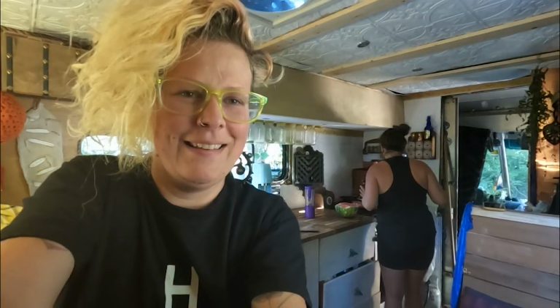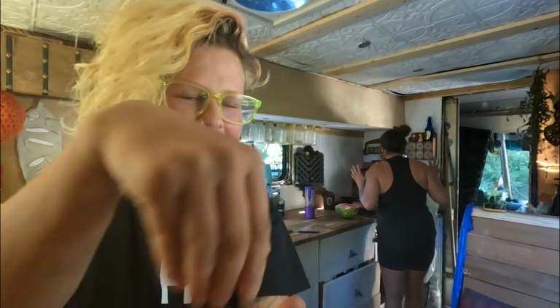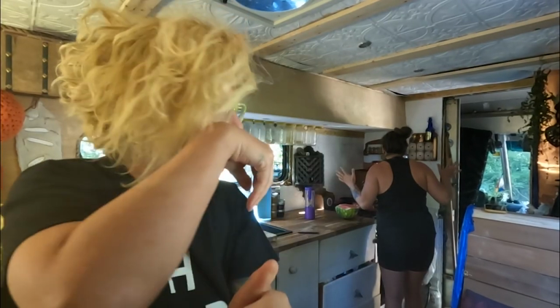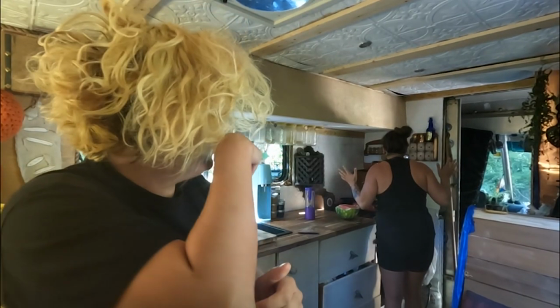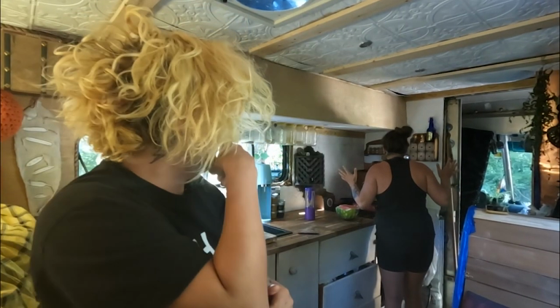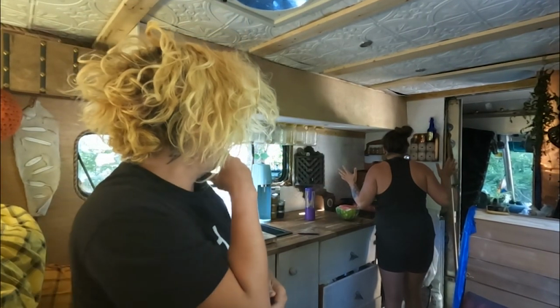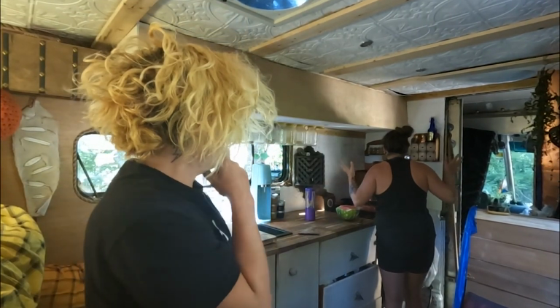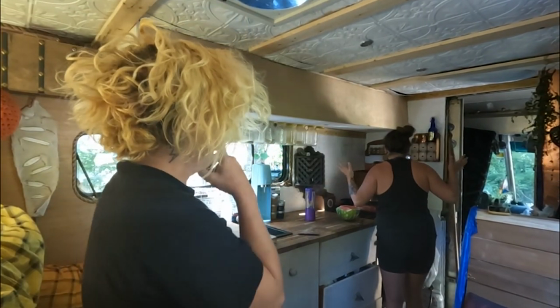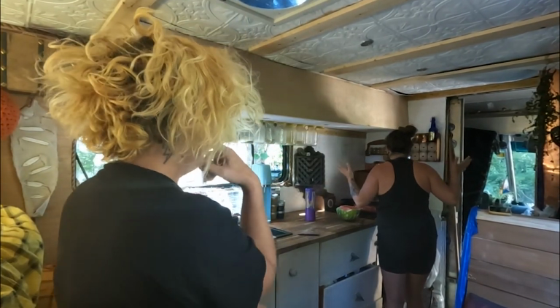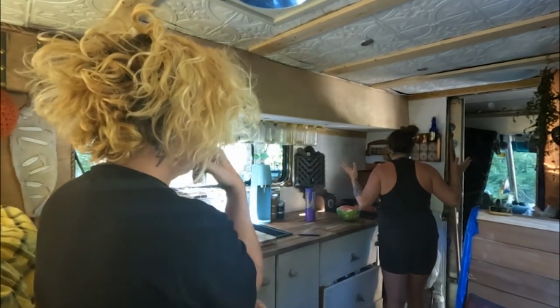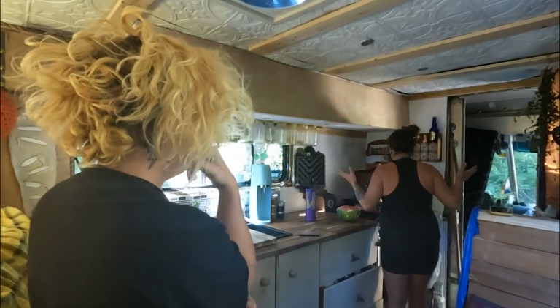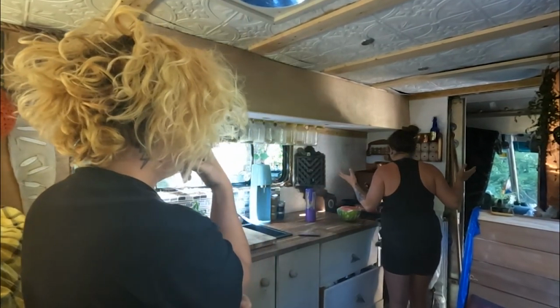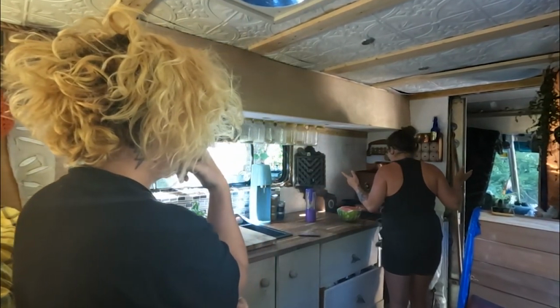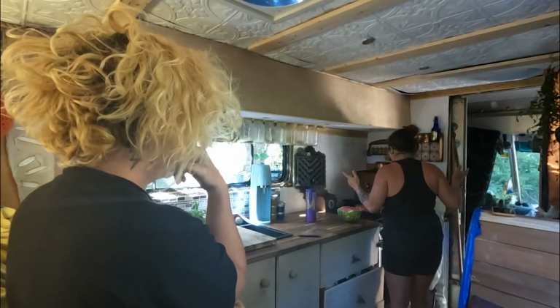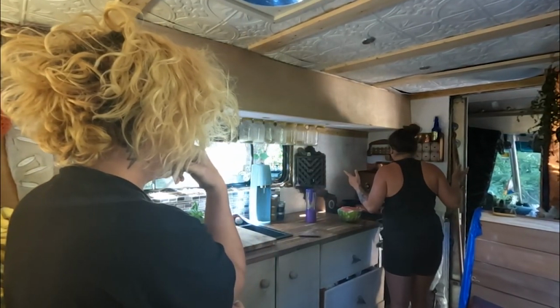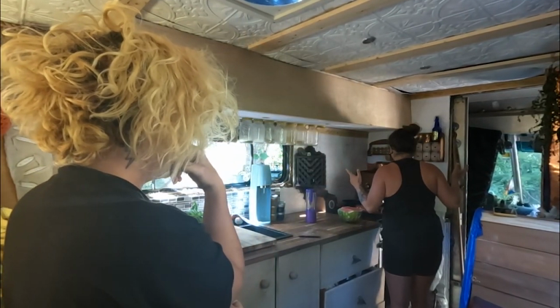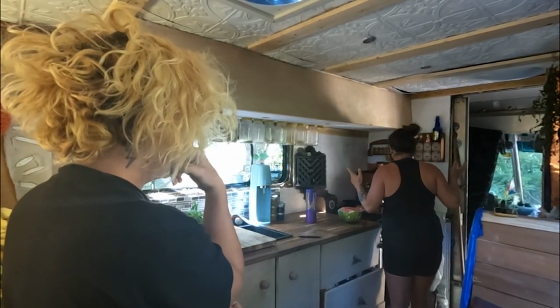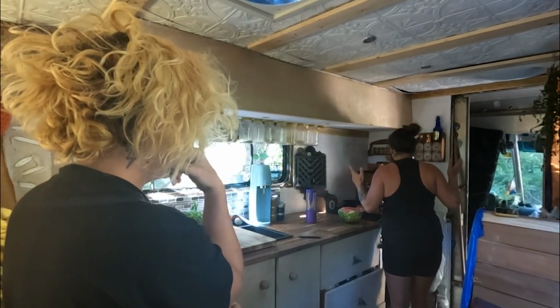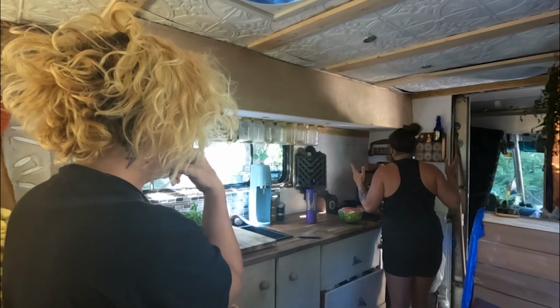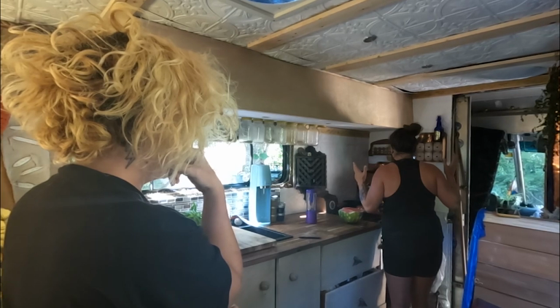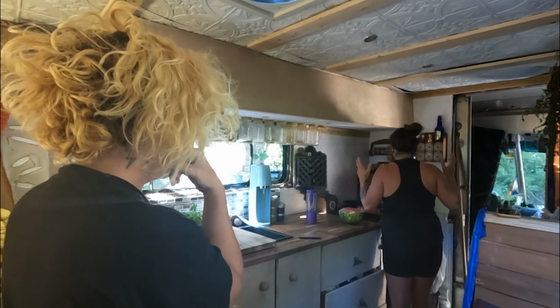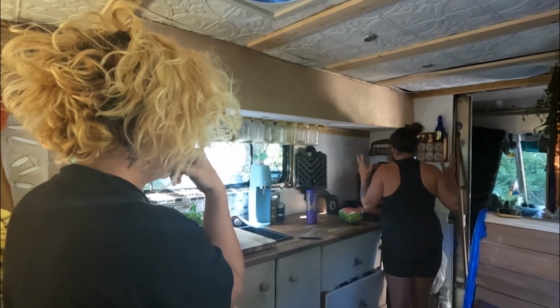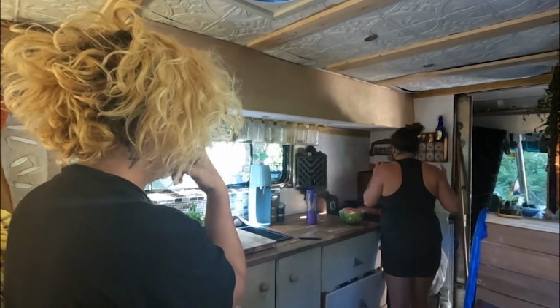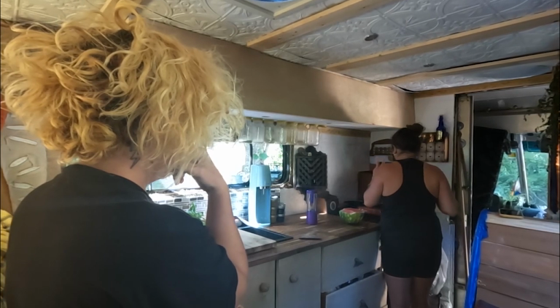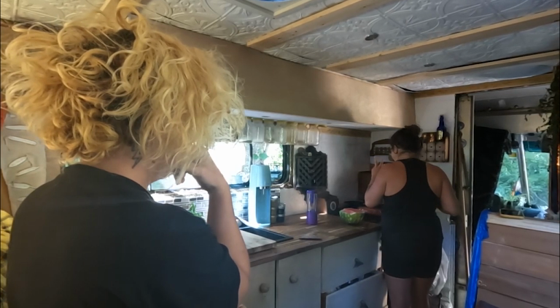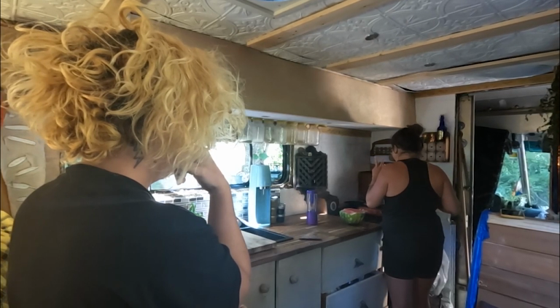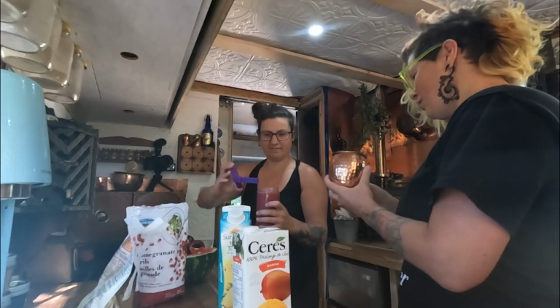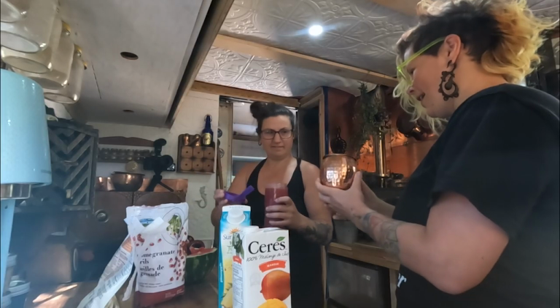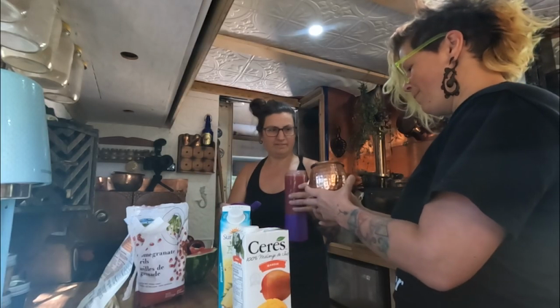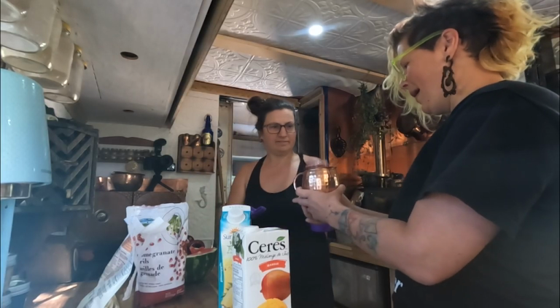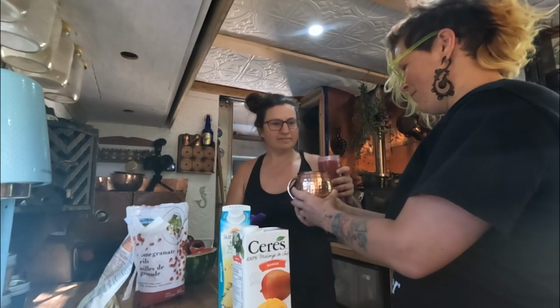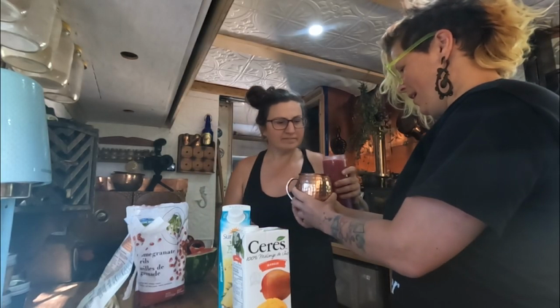I've come over to Flossie's van. It's called Siren. This is their second van. Of course I have a pirate mug.